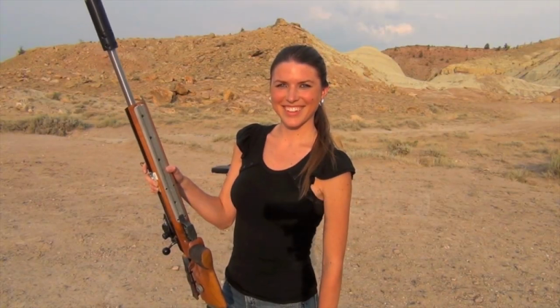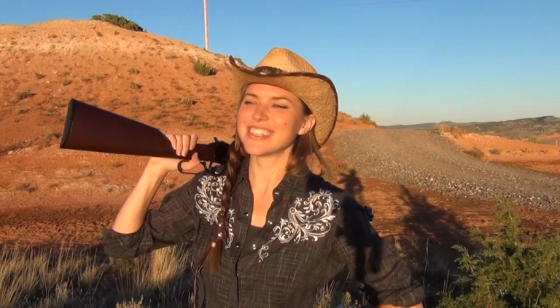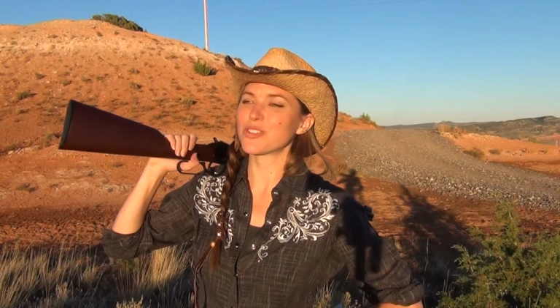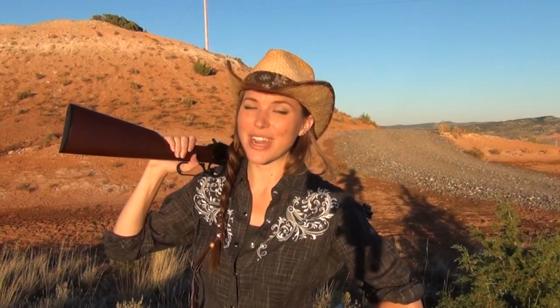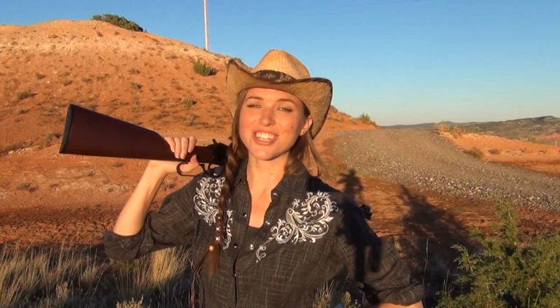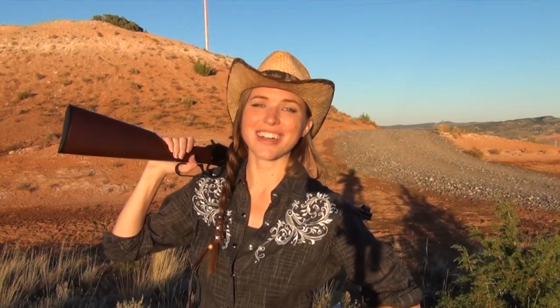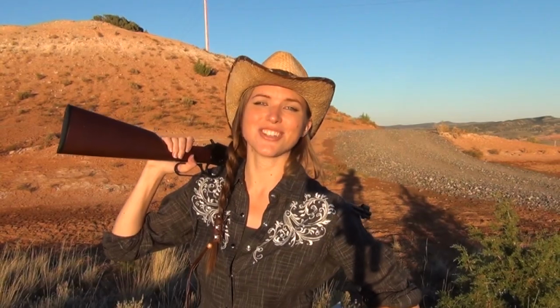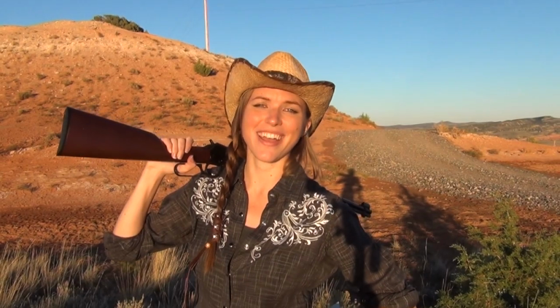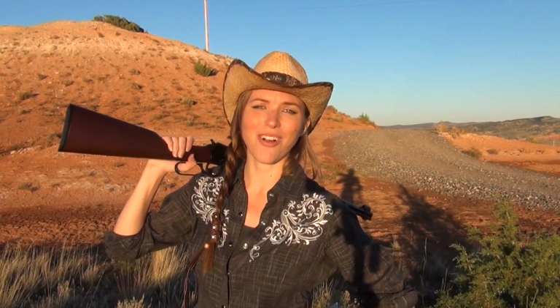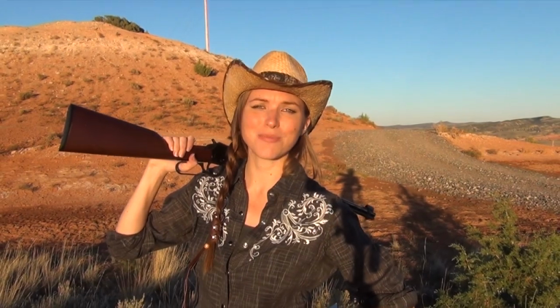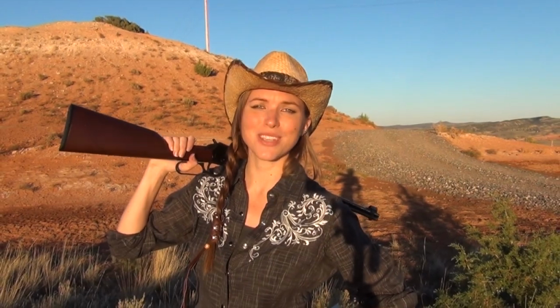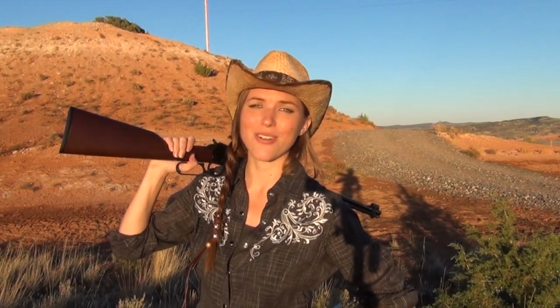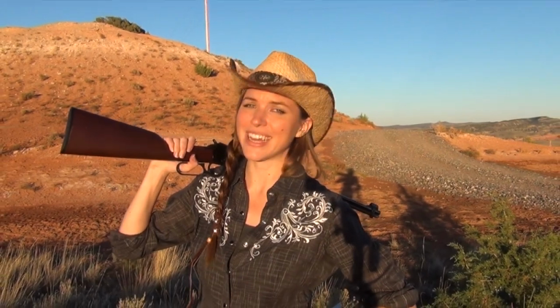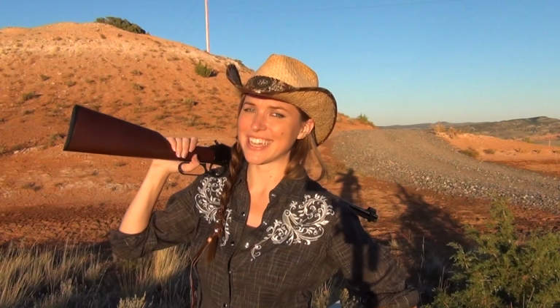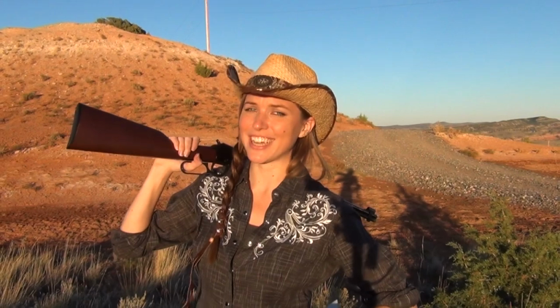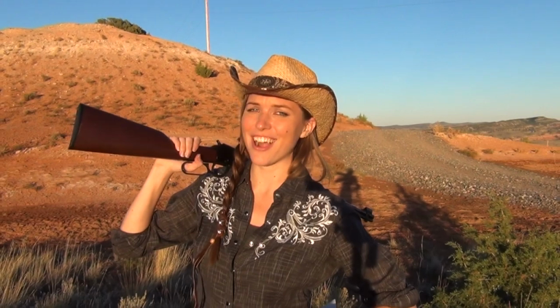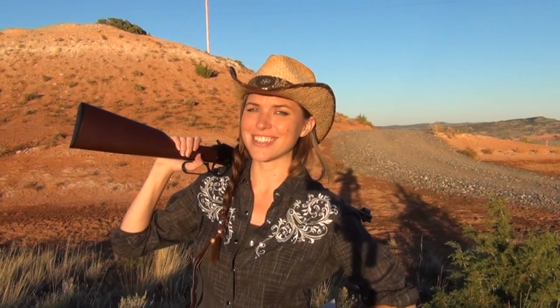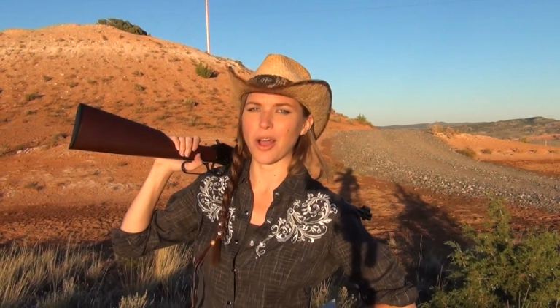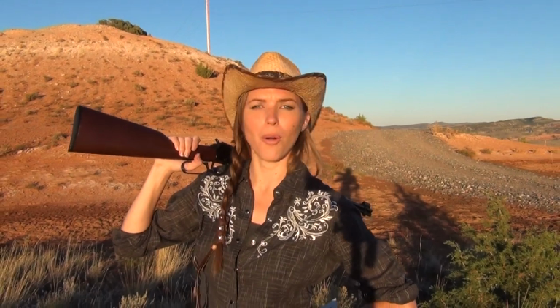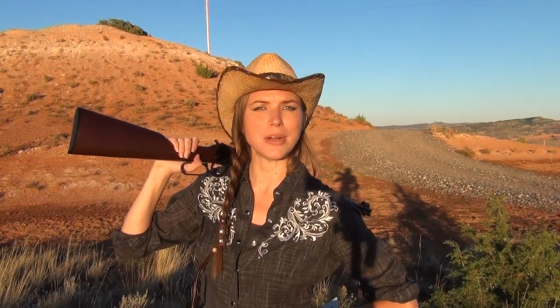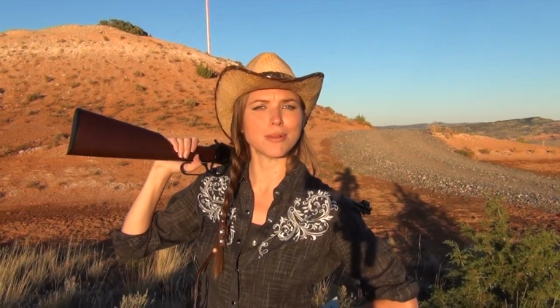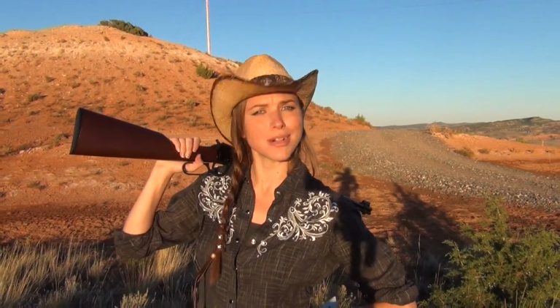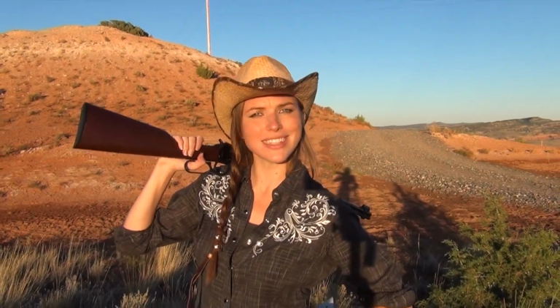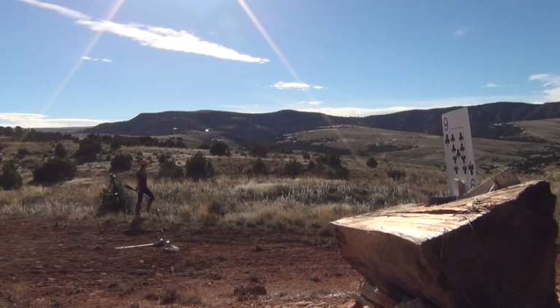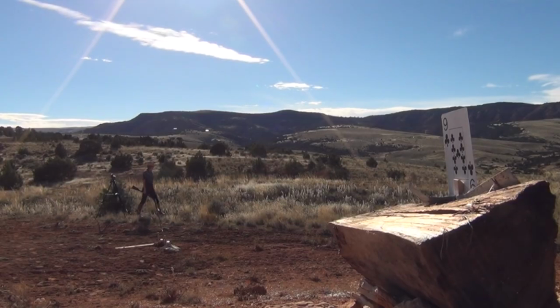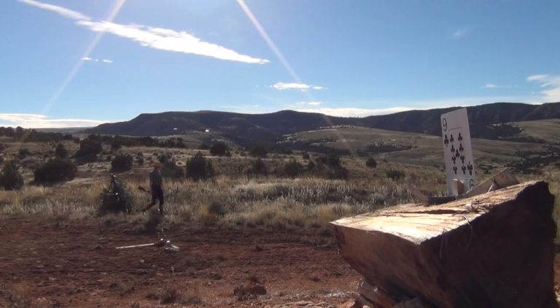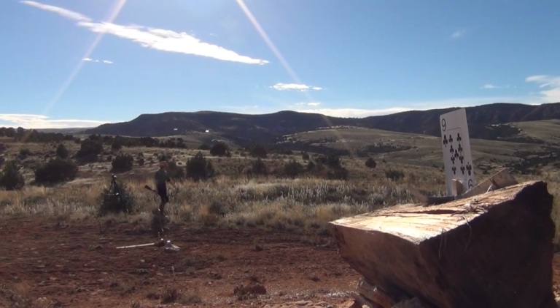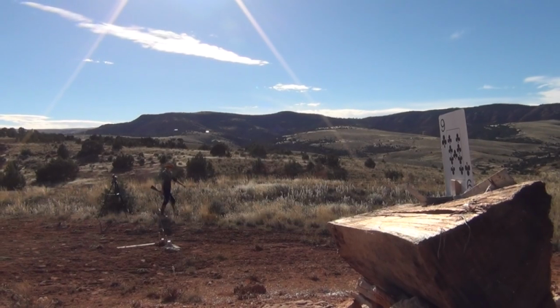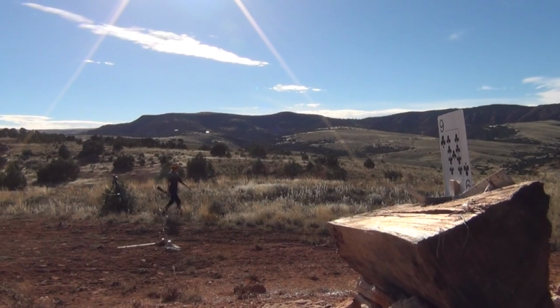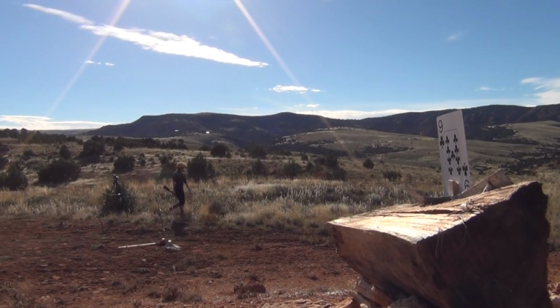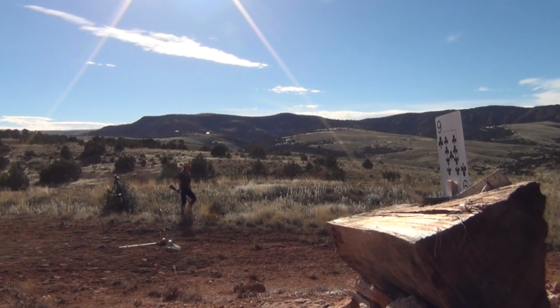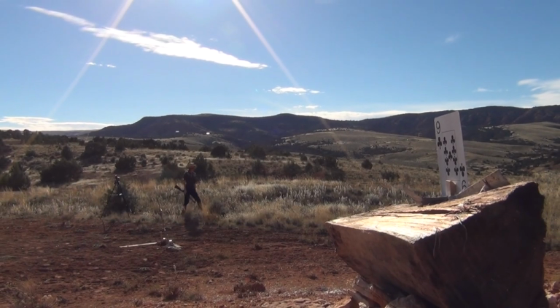This is a great shot to try at home, so get a deck of cards and a whole bunch of bullets and go have some fun.